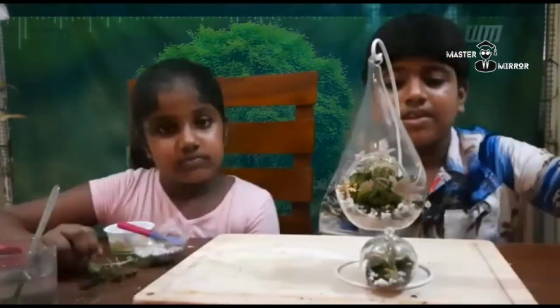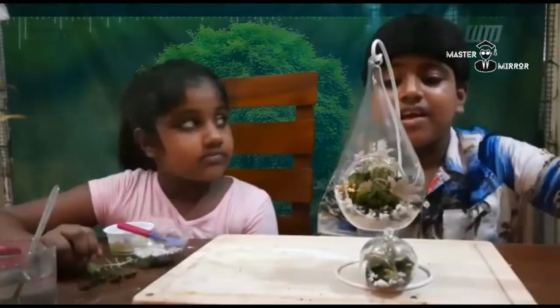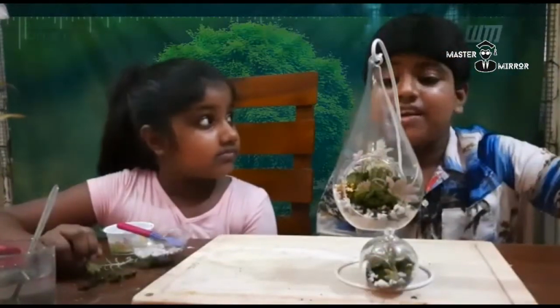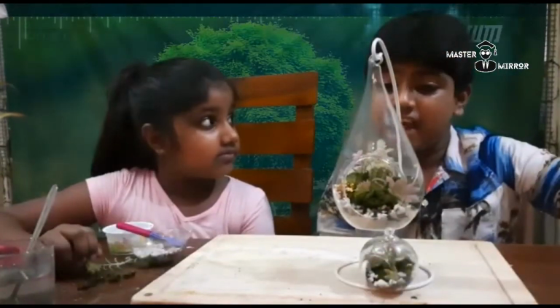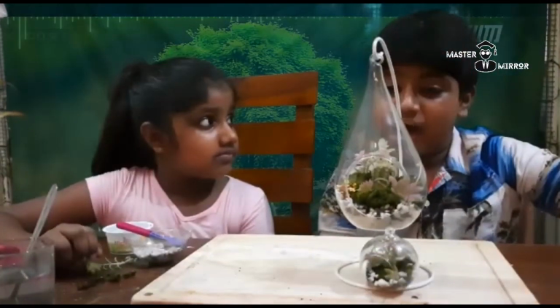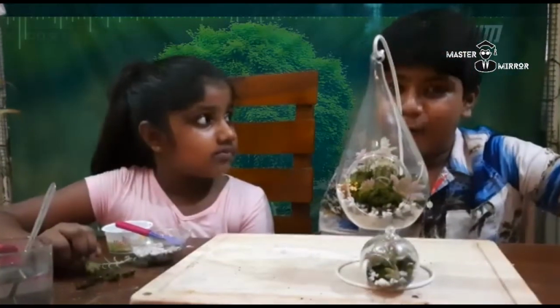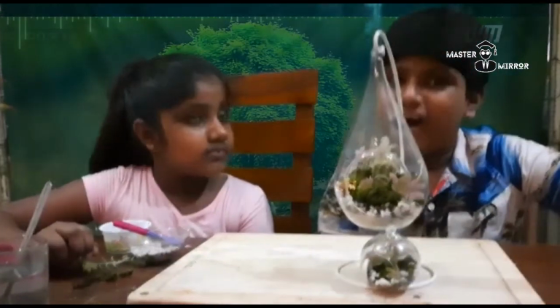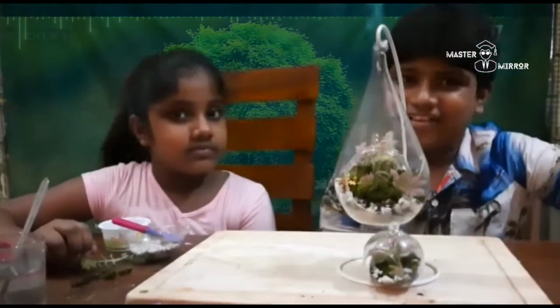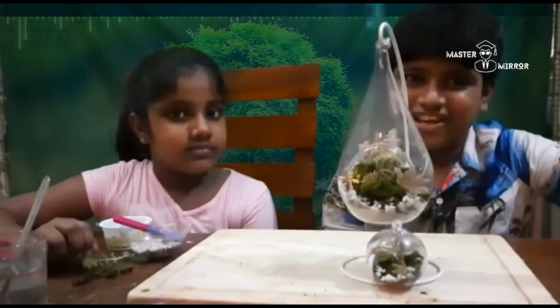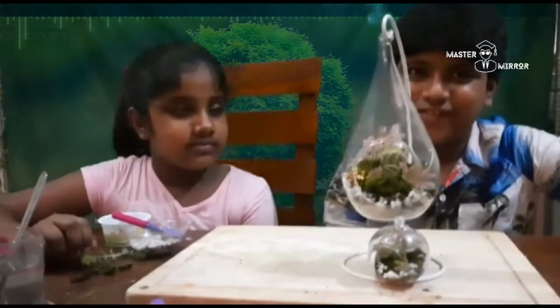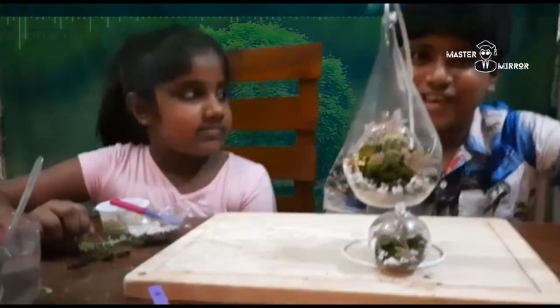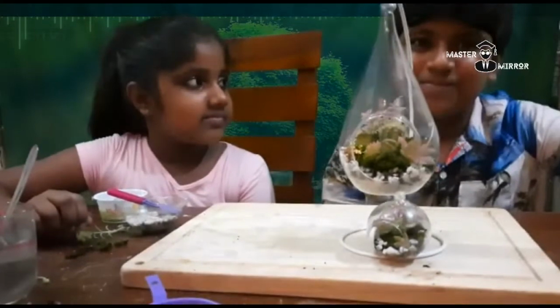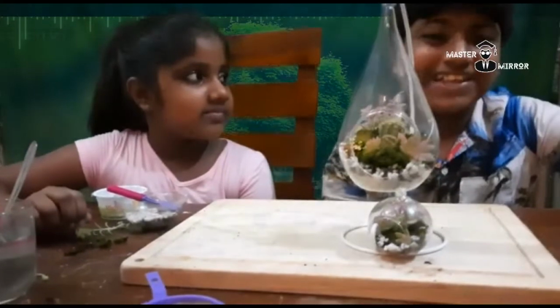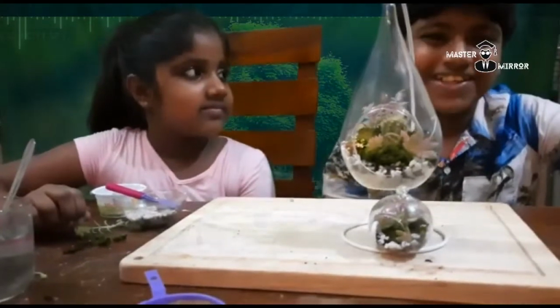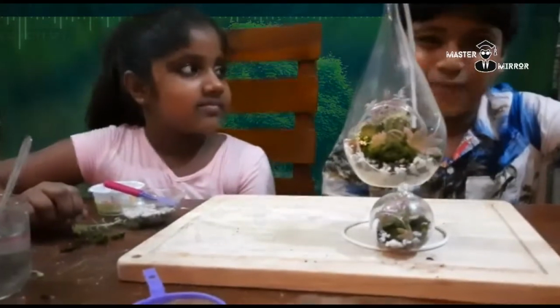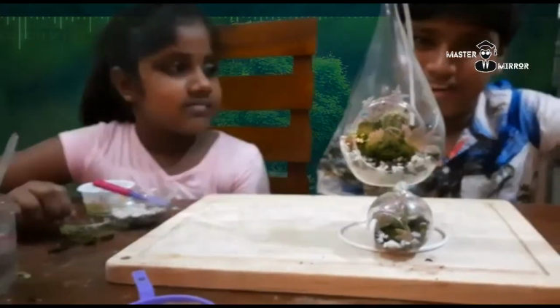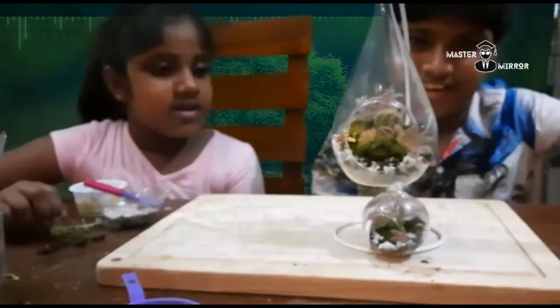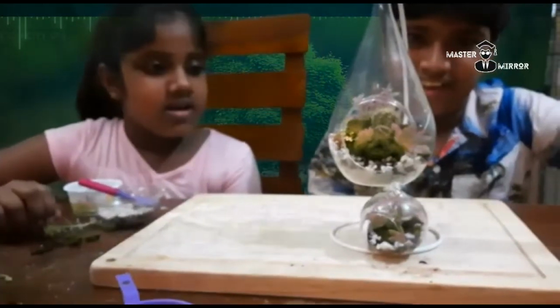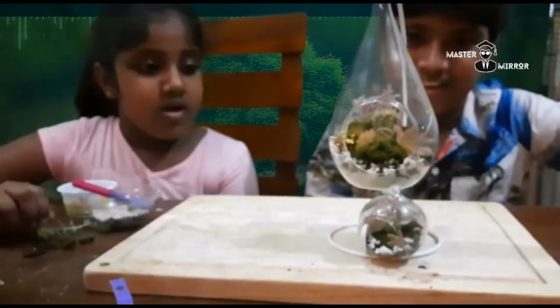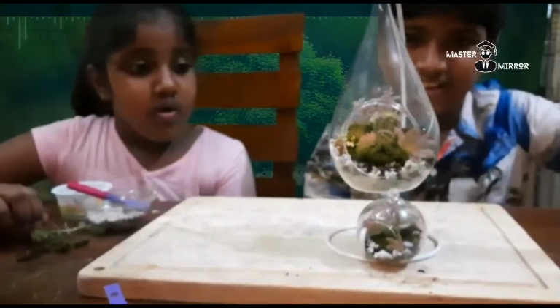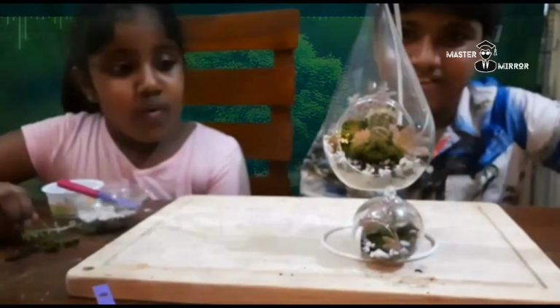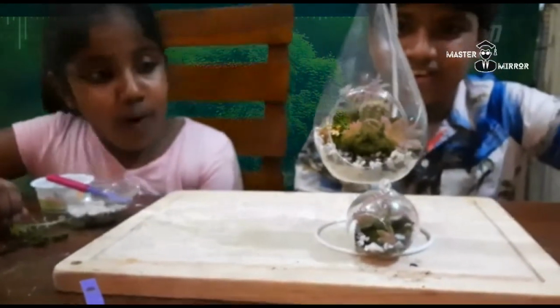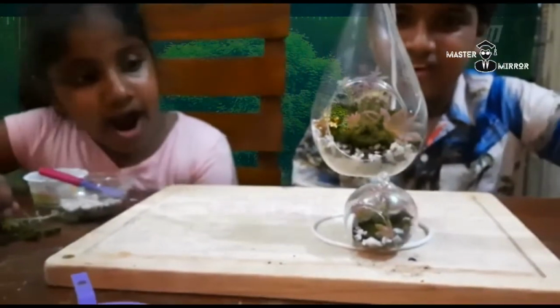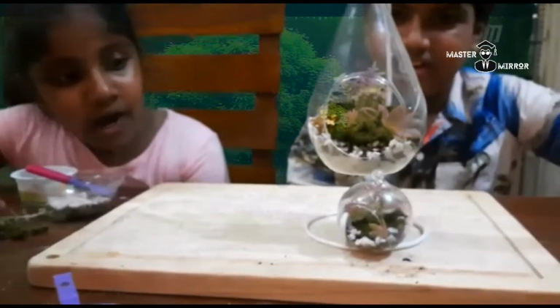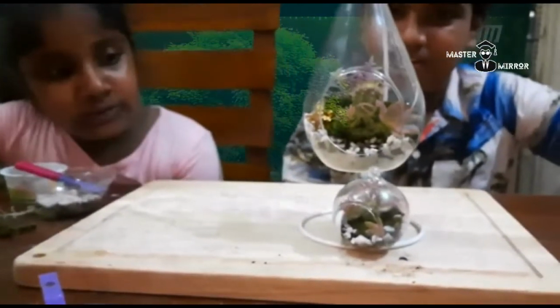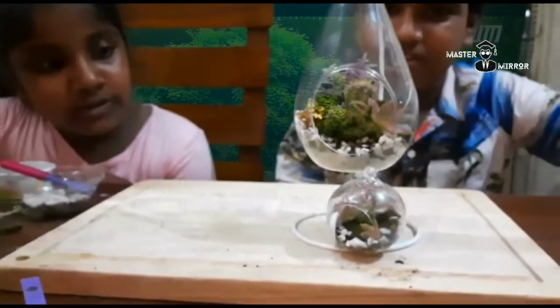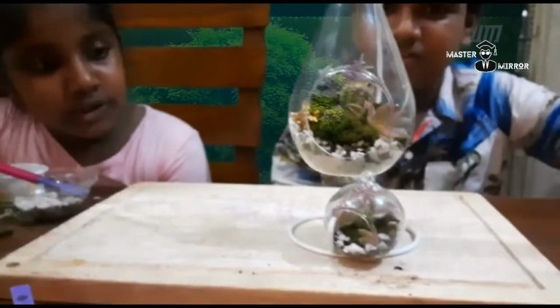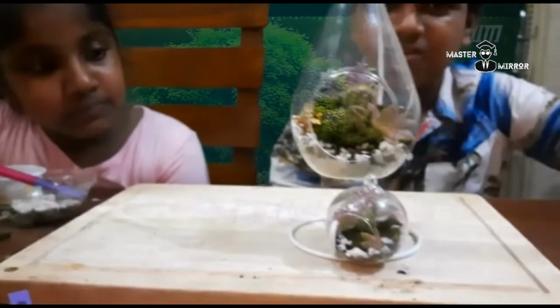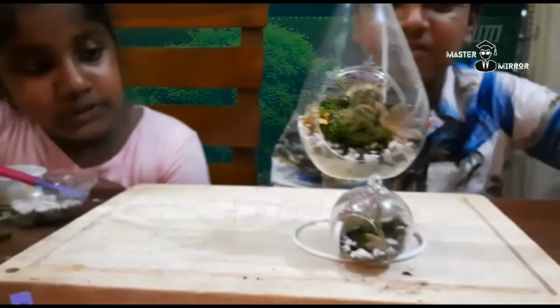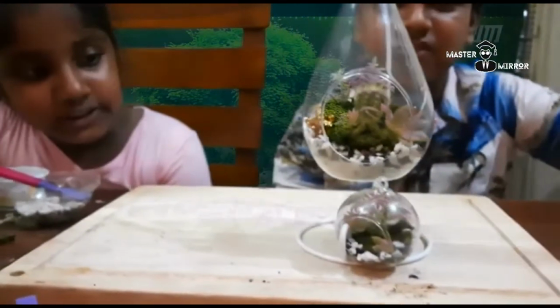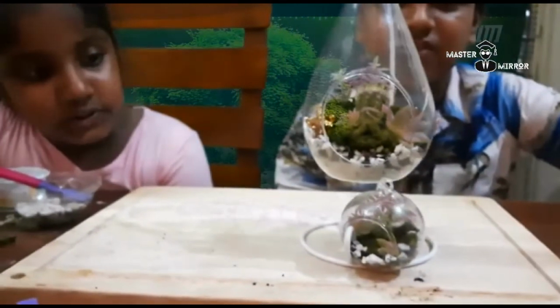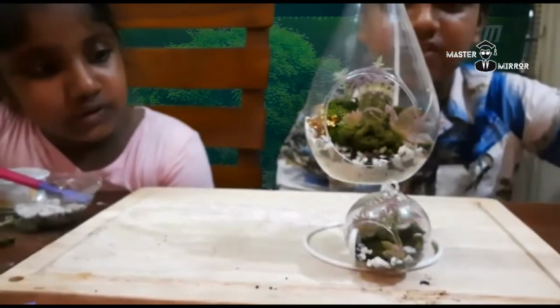Now our terrarium is ready. Wow, it looks pretty good!